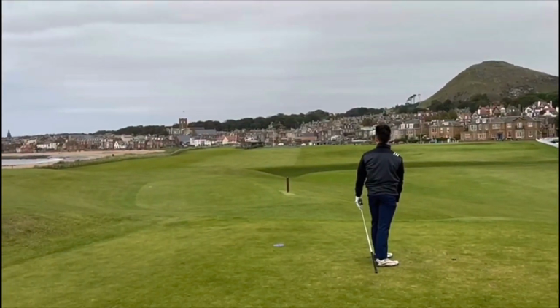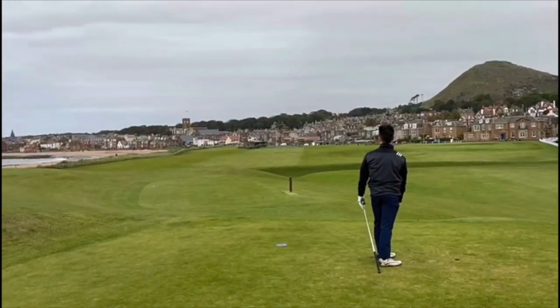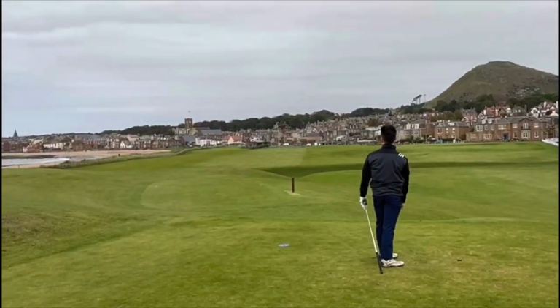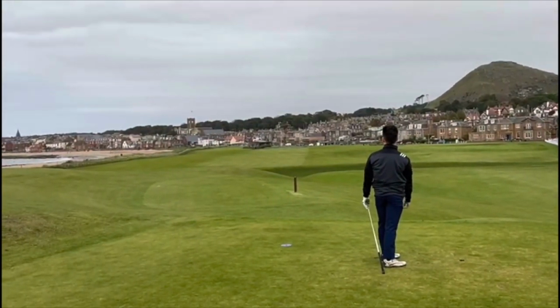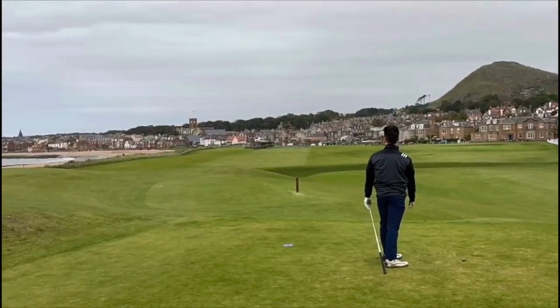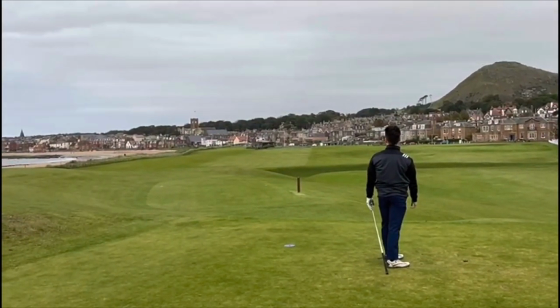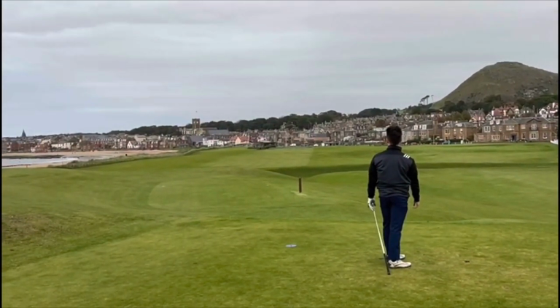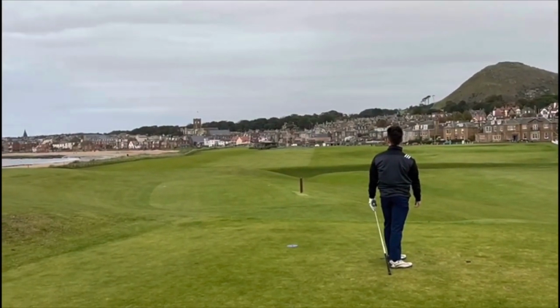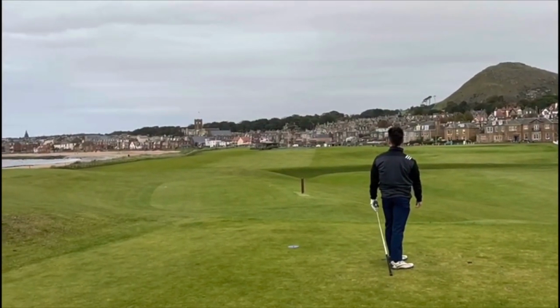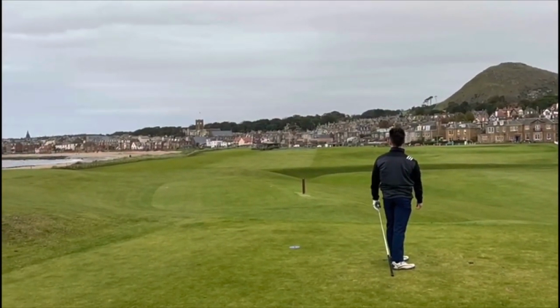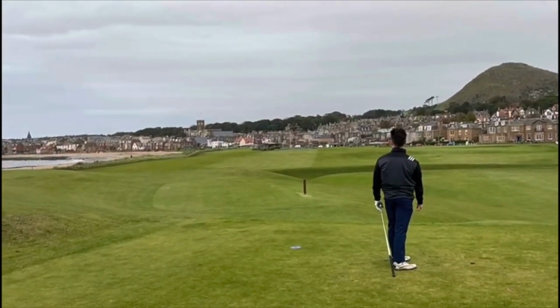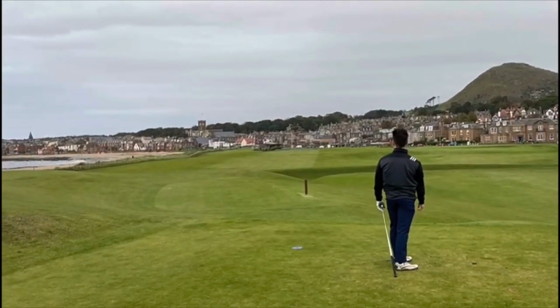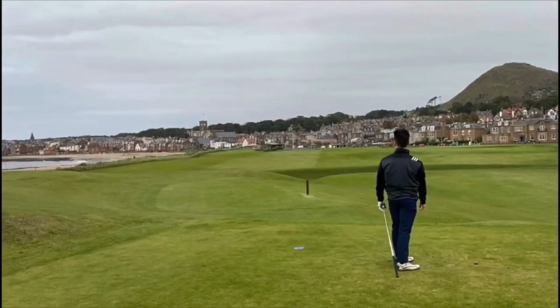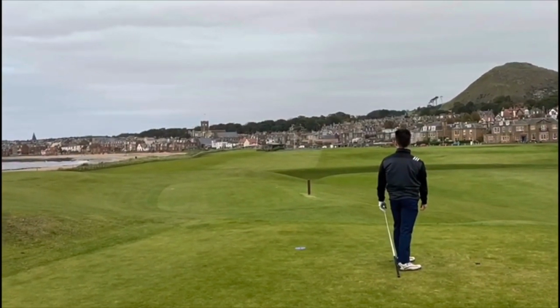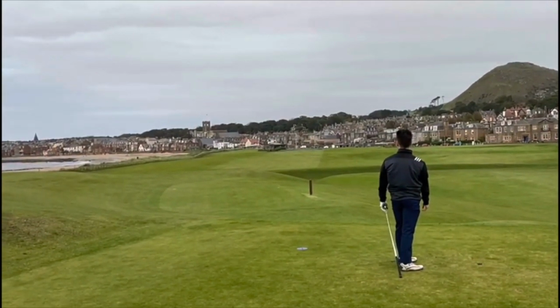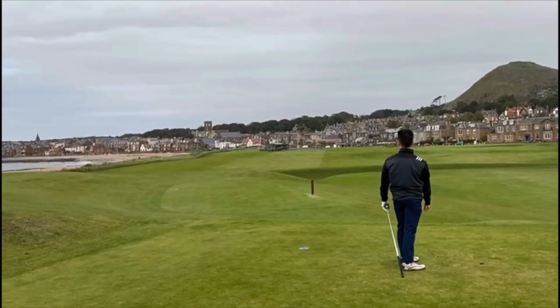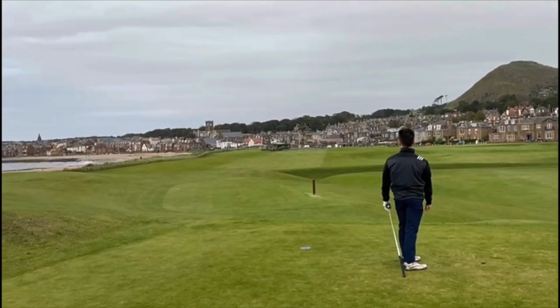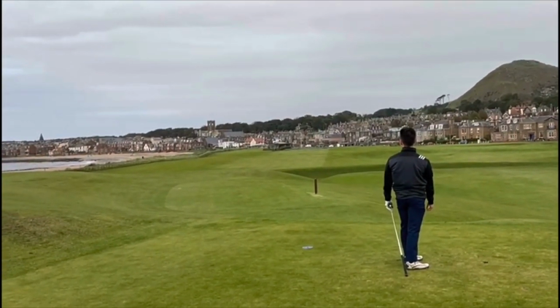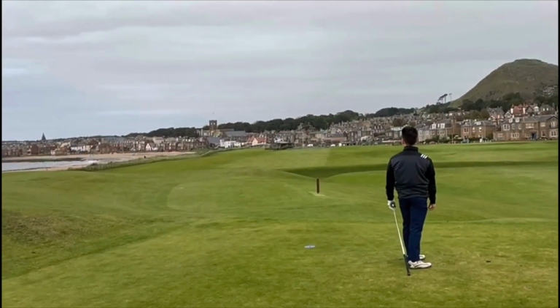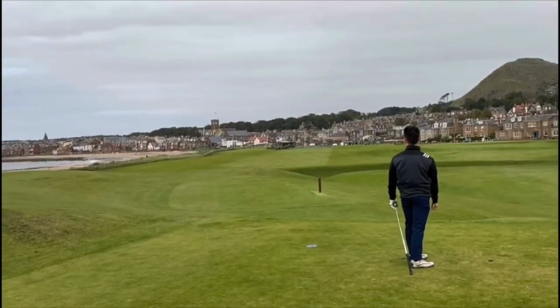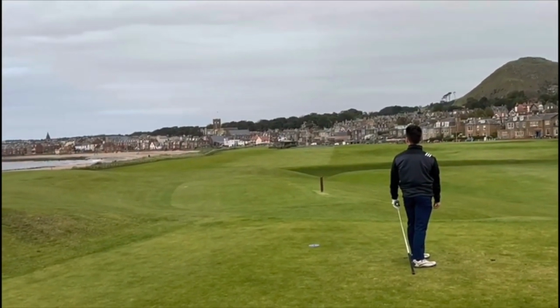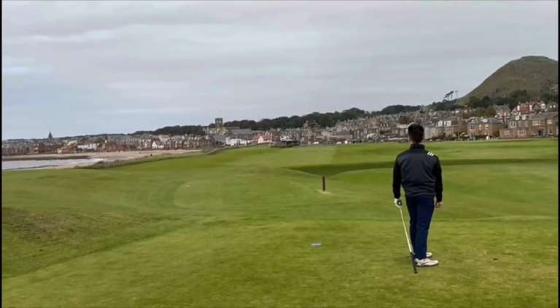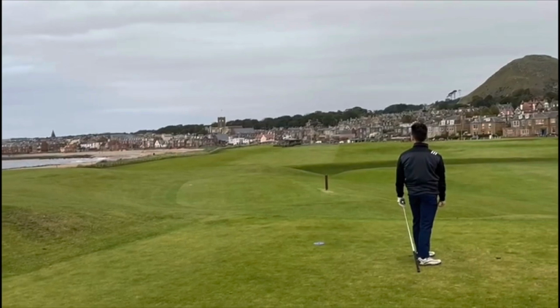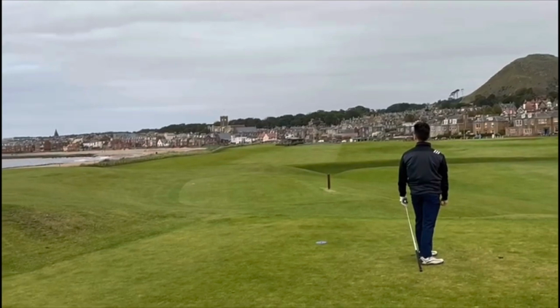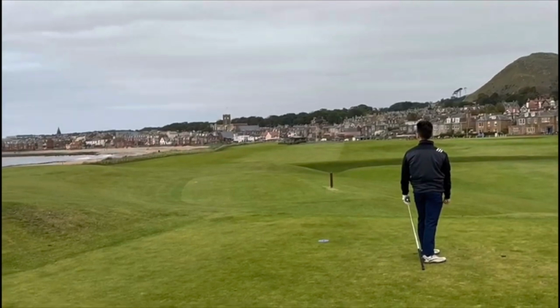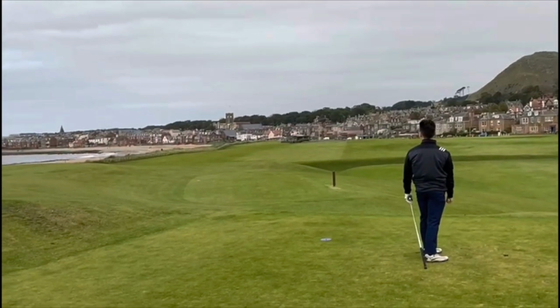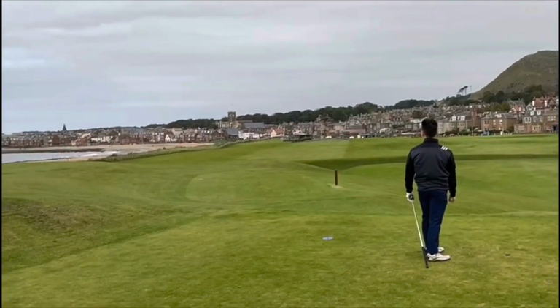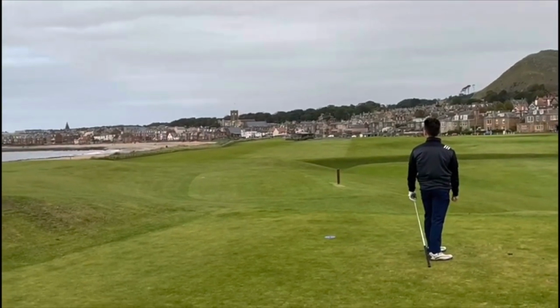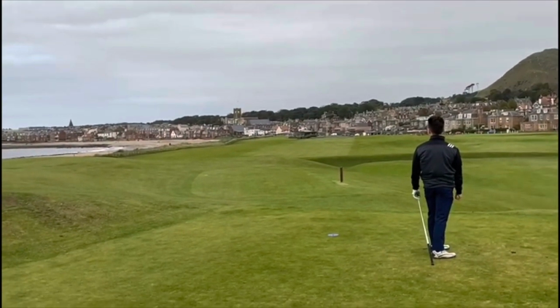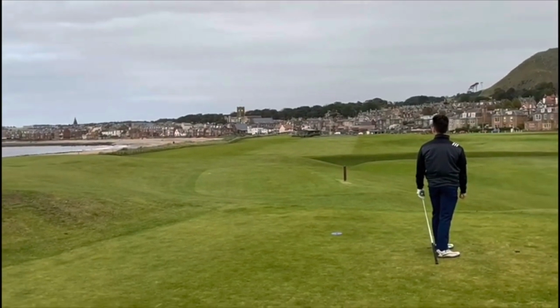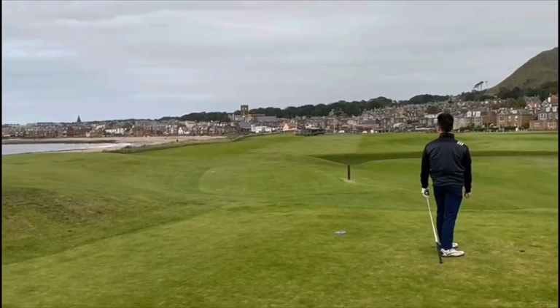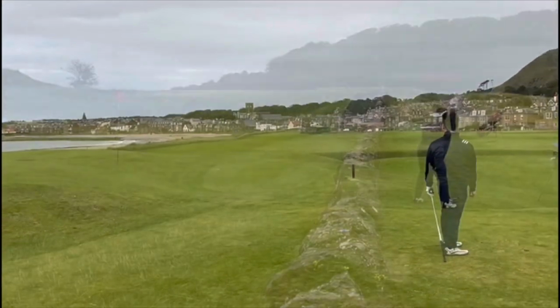That's nearly a cliff-top misery. That is so fun!